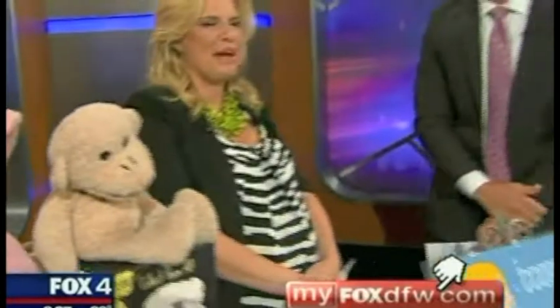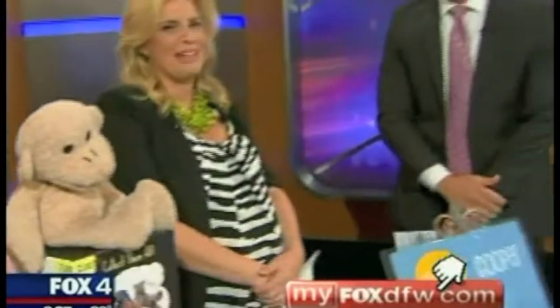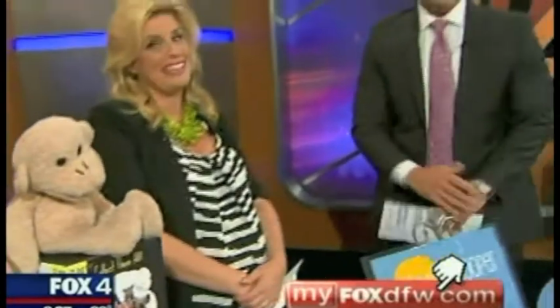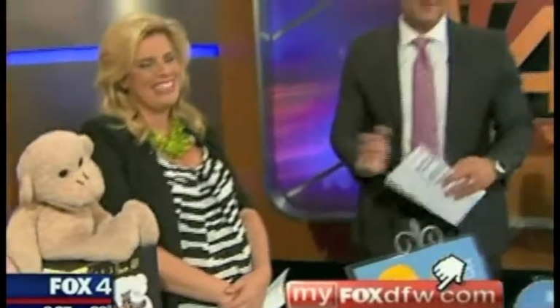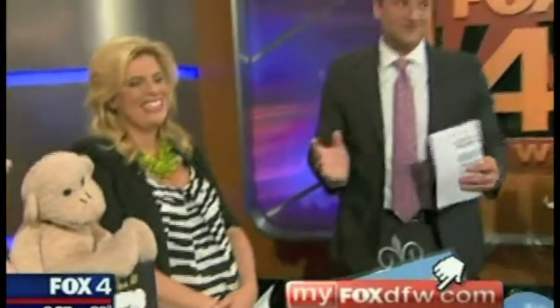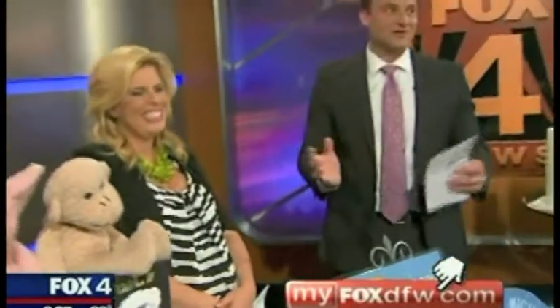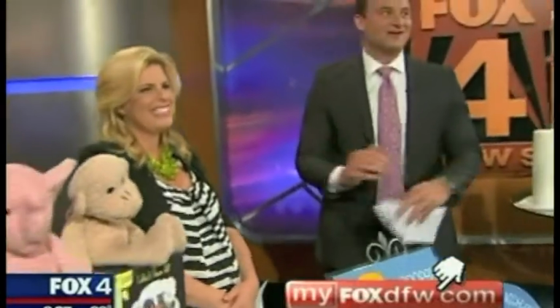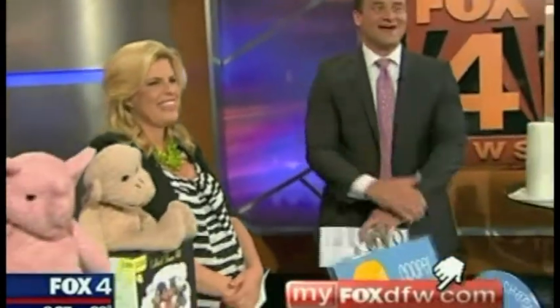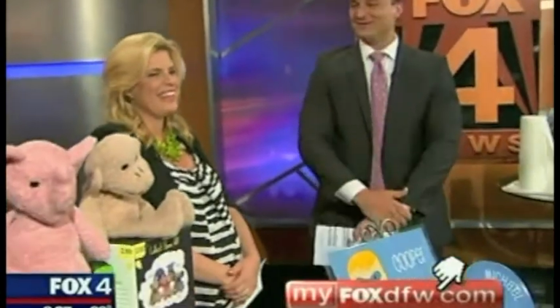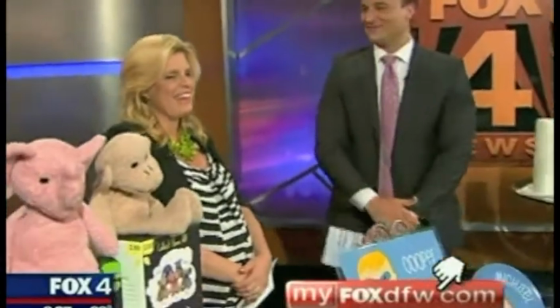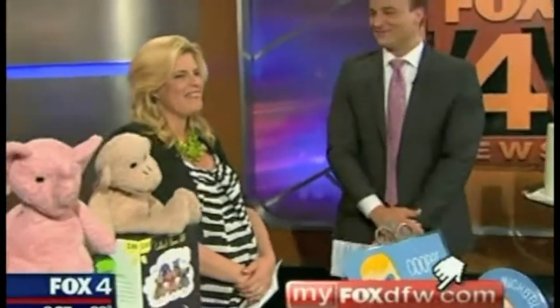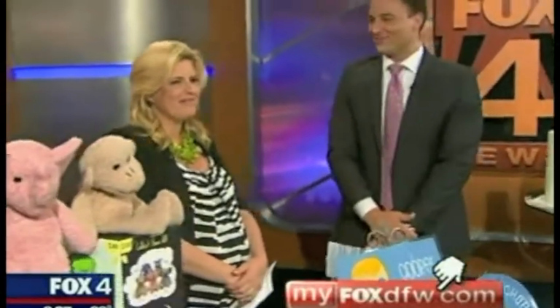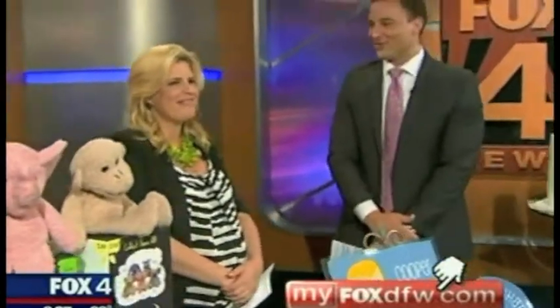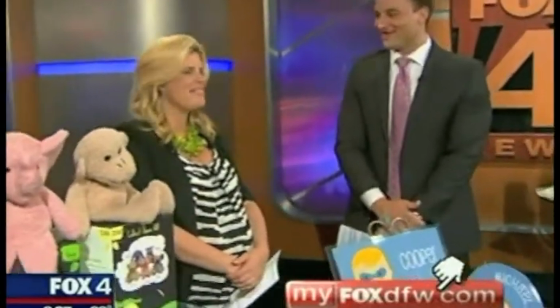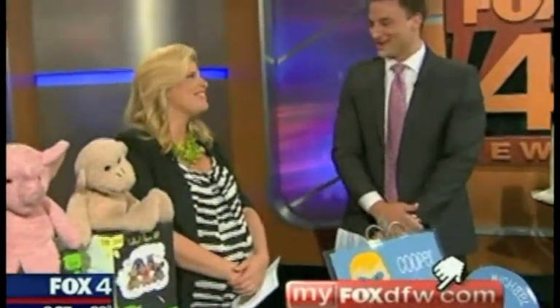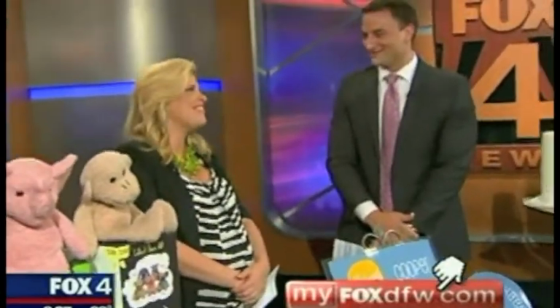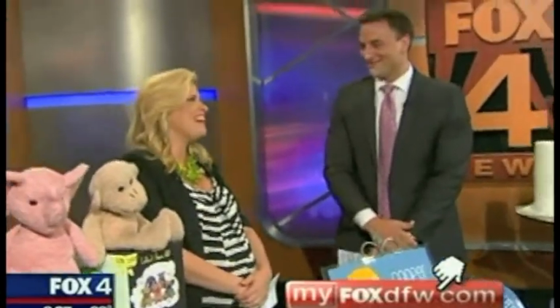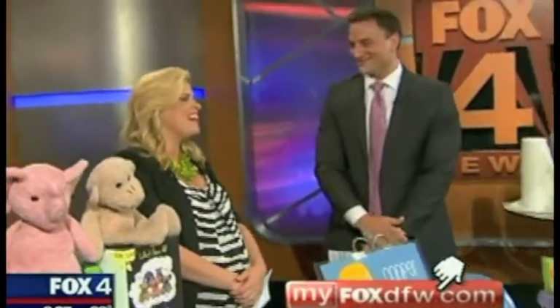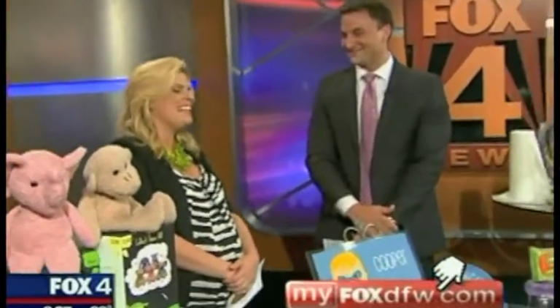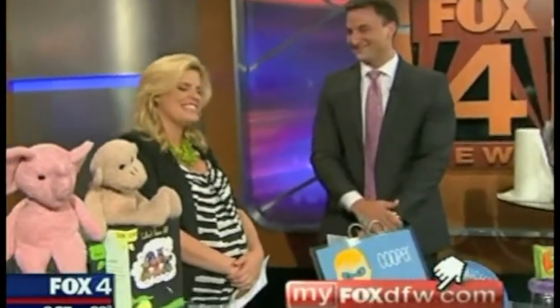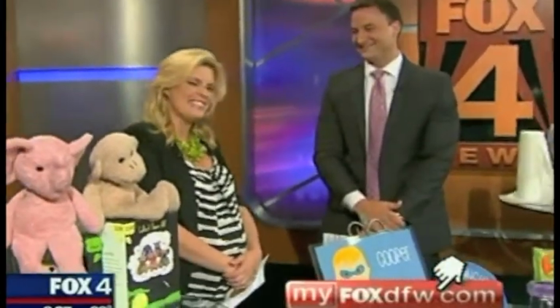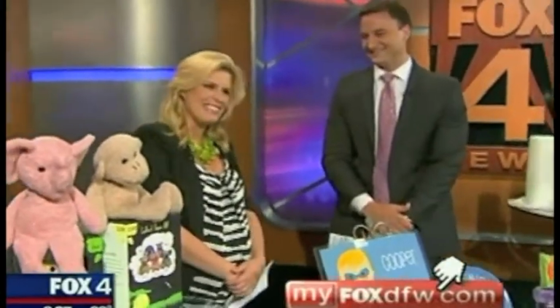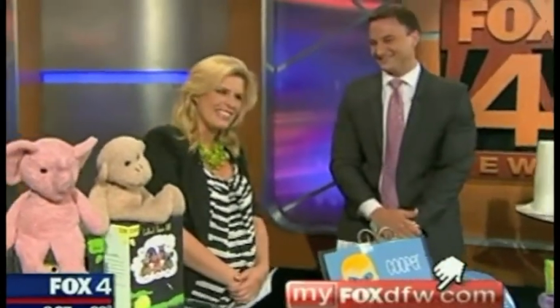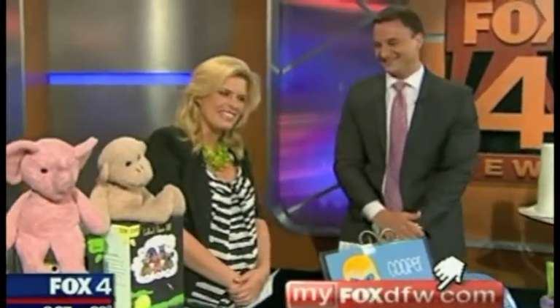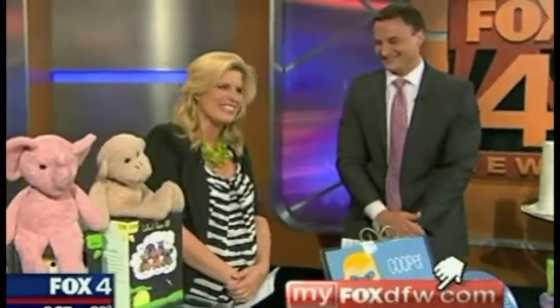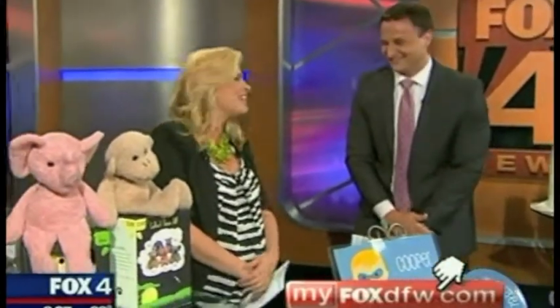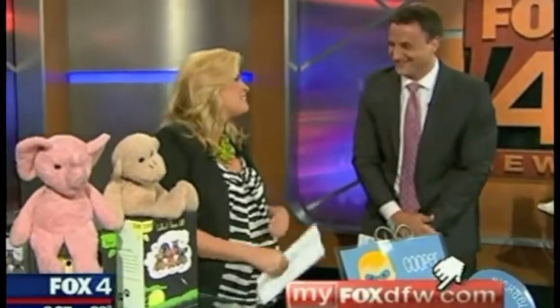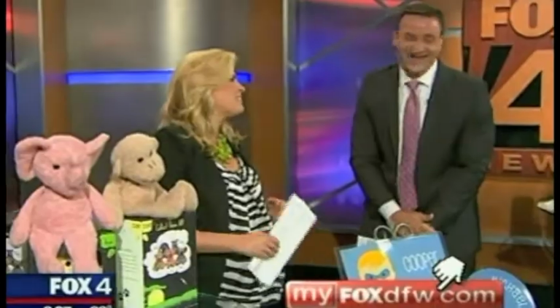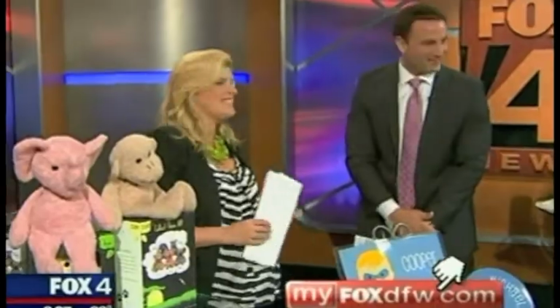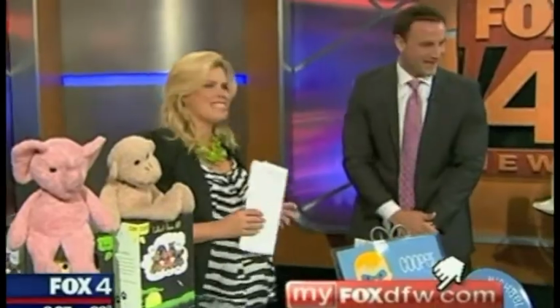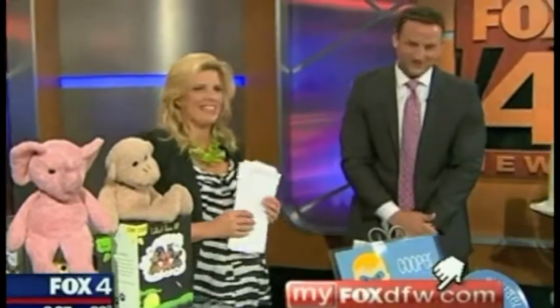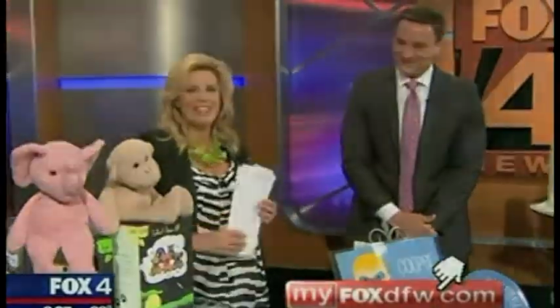Kelly Sproul suggested a 'Tell It to Tim' bobblehead doll as a good gift for the baby. Those are one of a kind — you might have a problem prying that off his desk! Thank you so much. My pleasure.